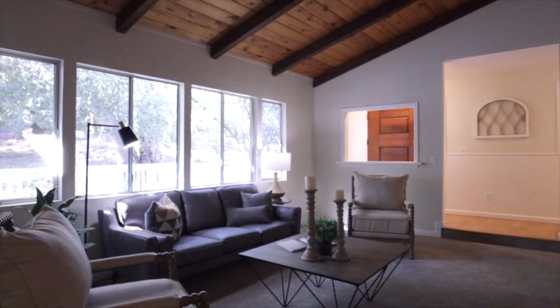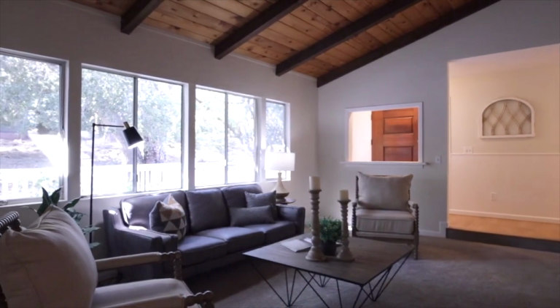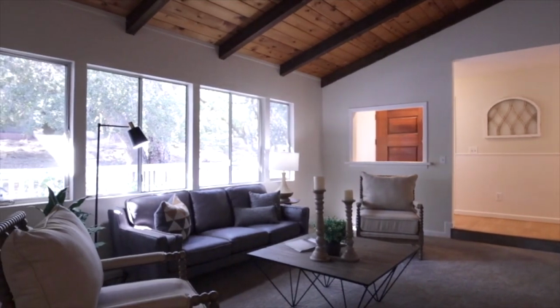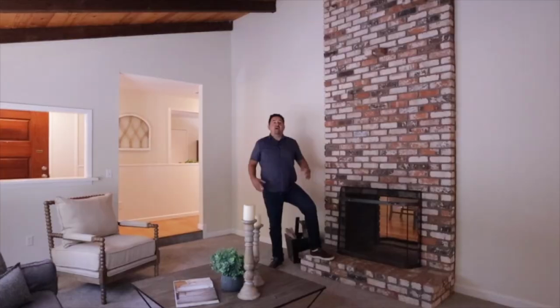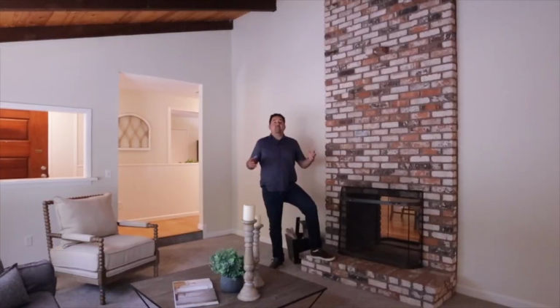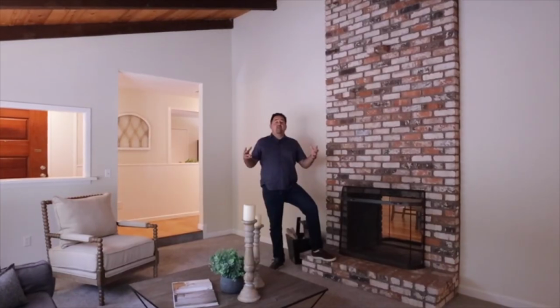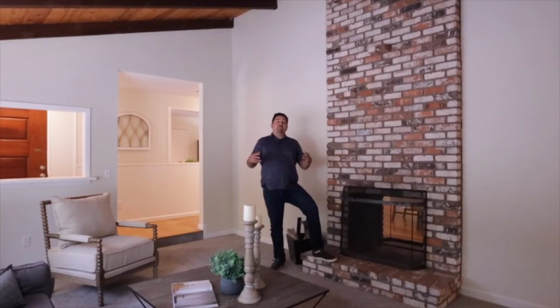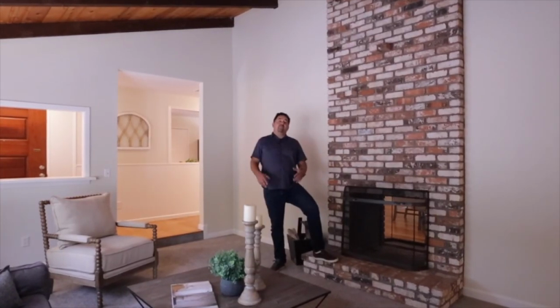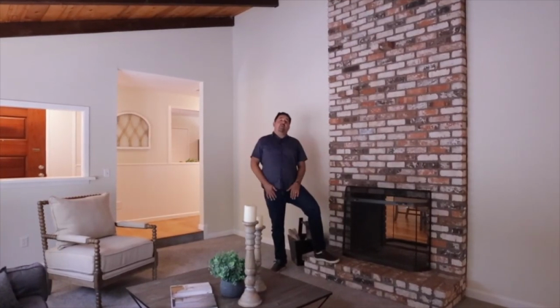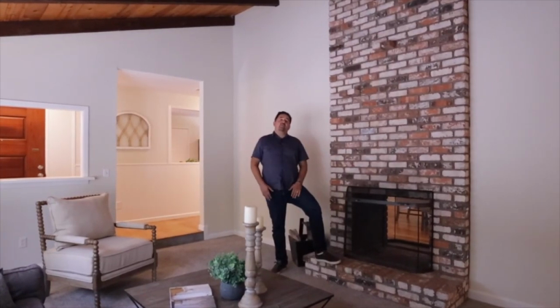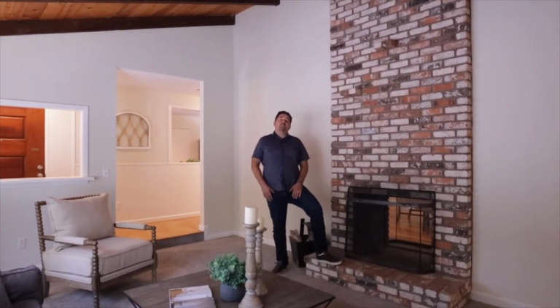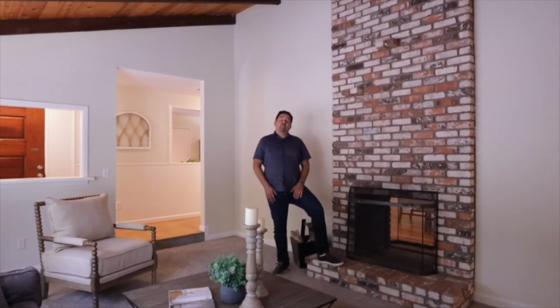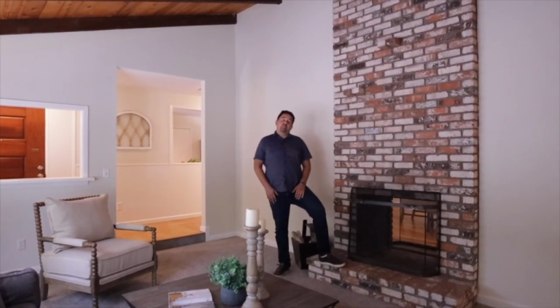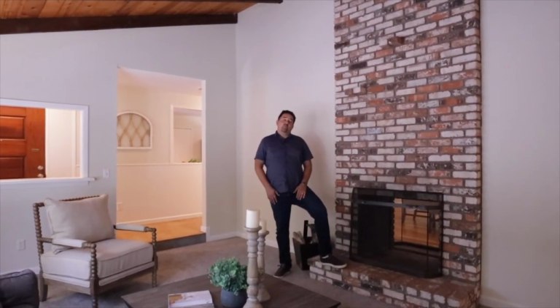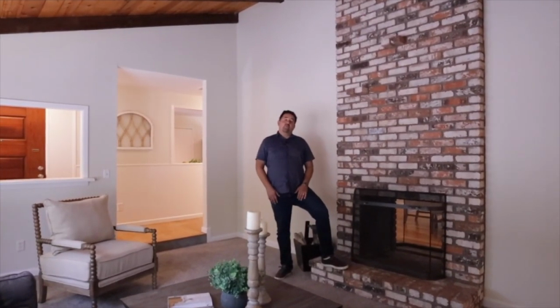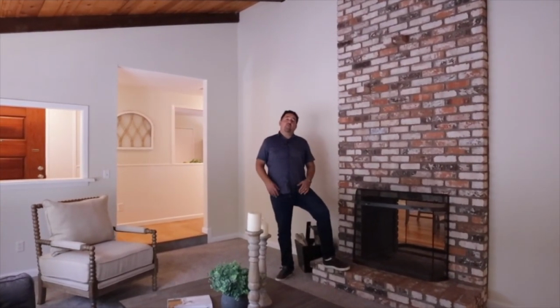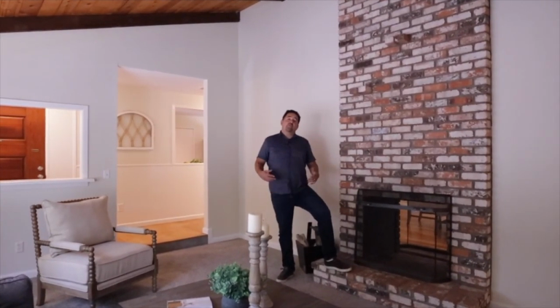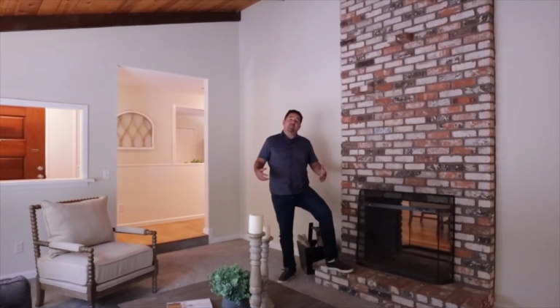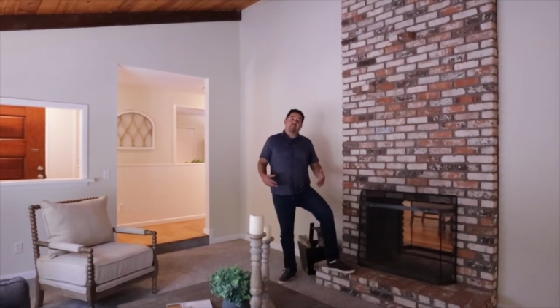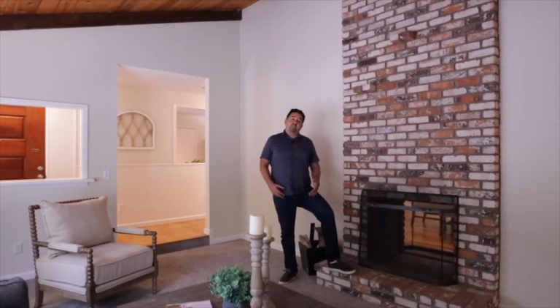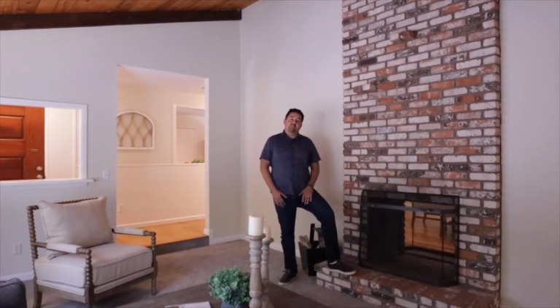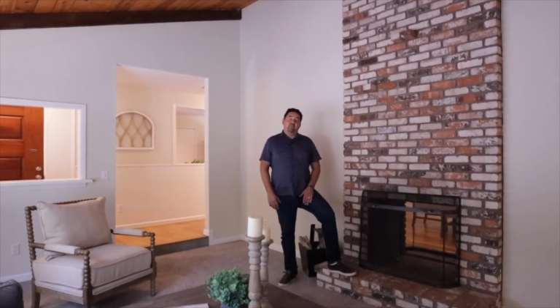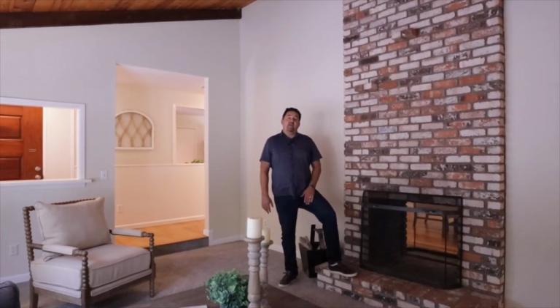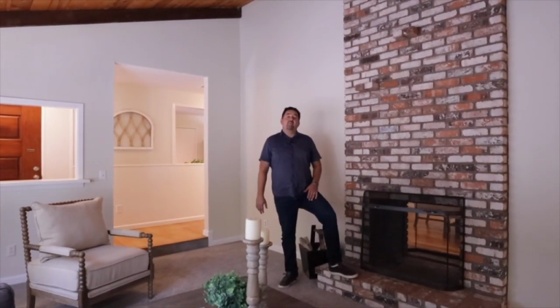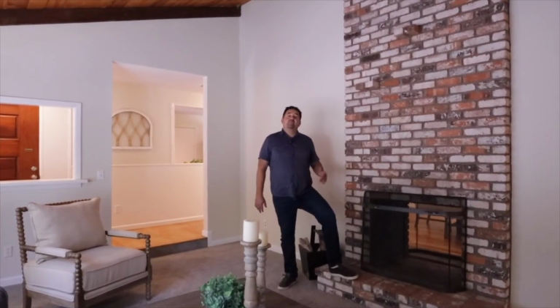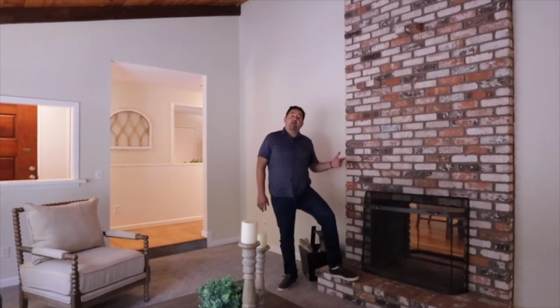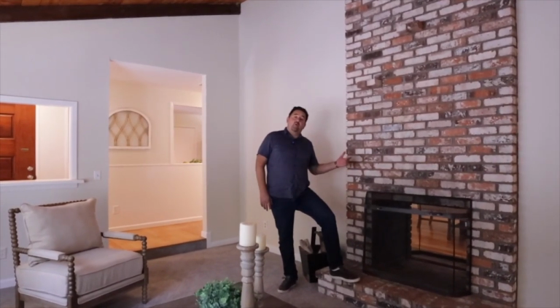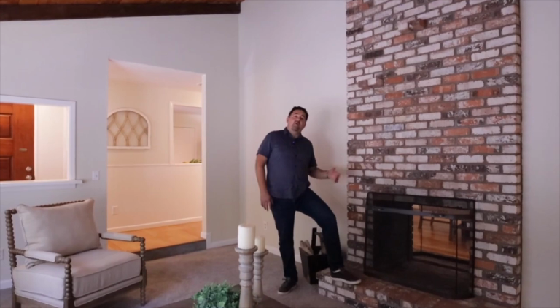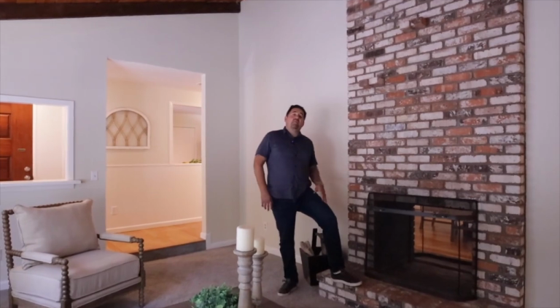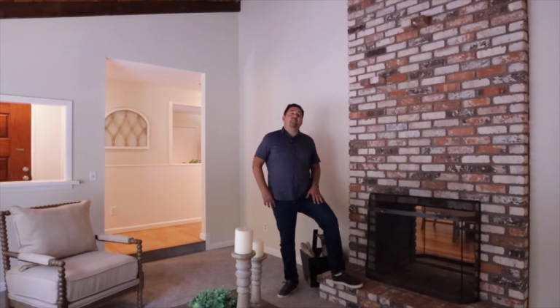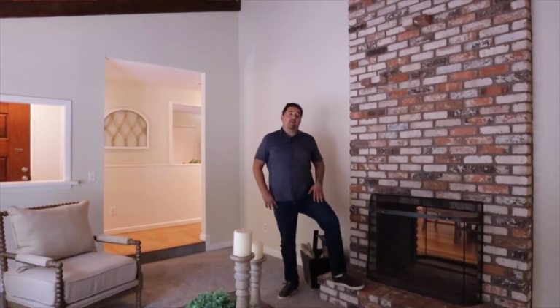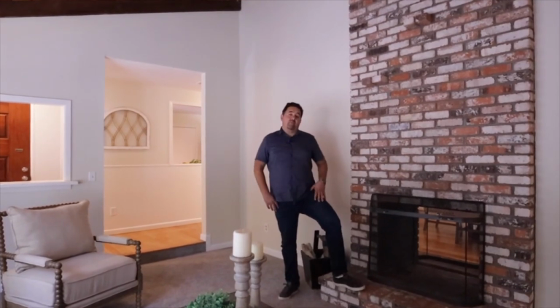I love this large living room with vaulted ceilings and this double fireplace.